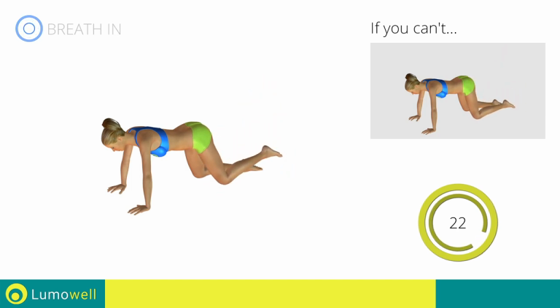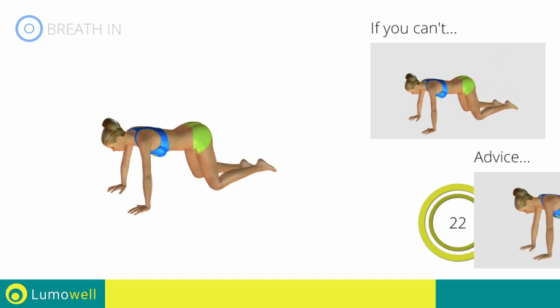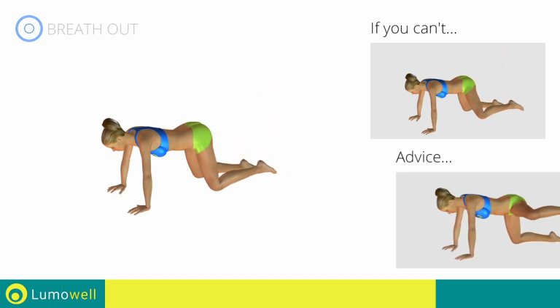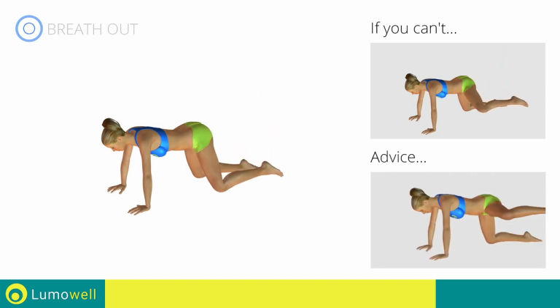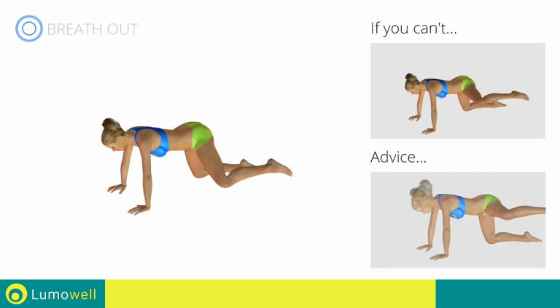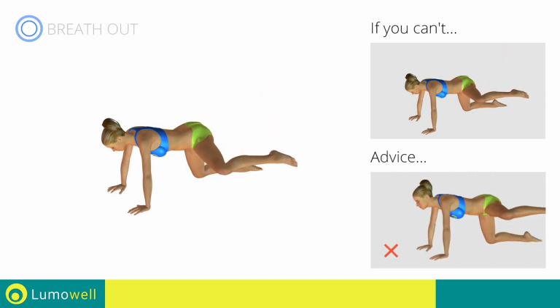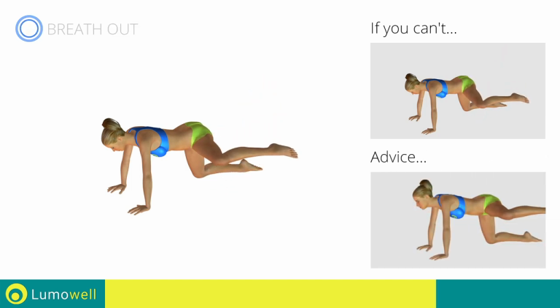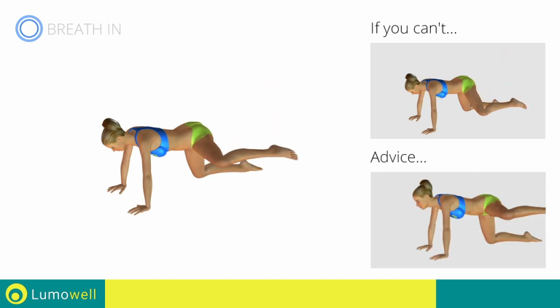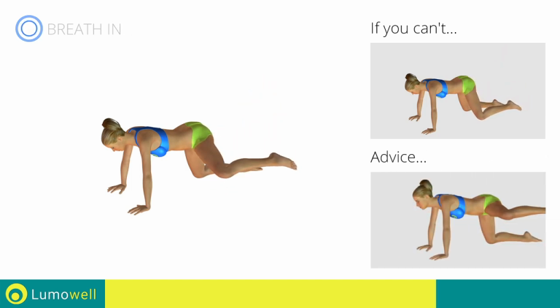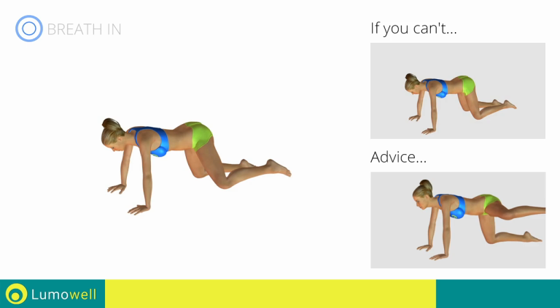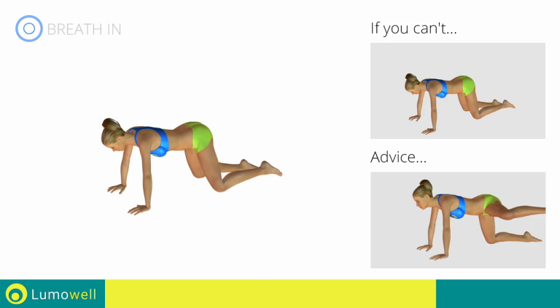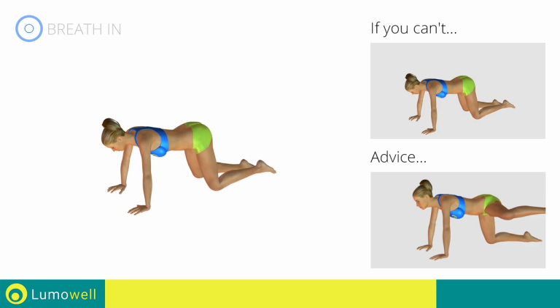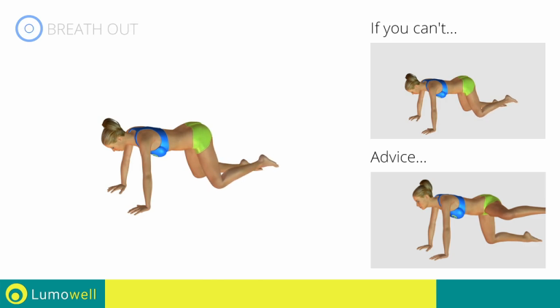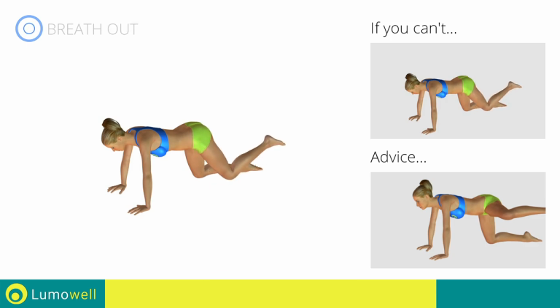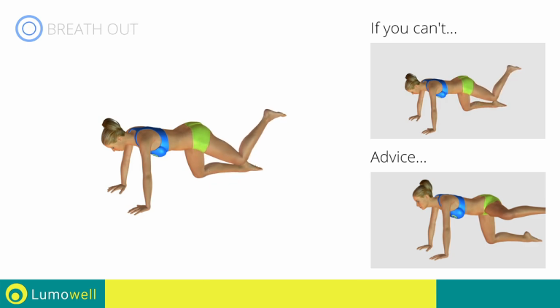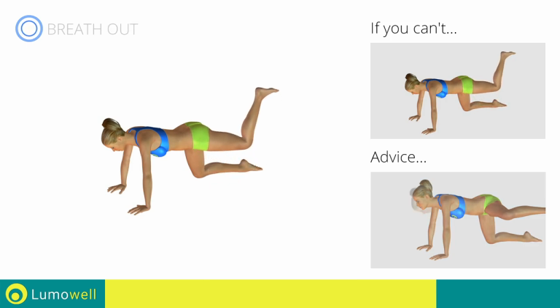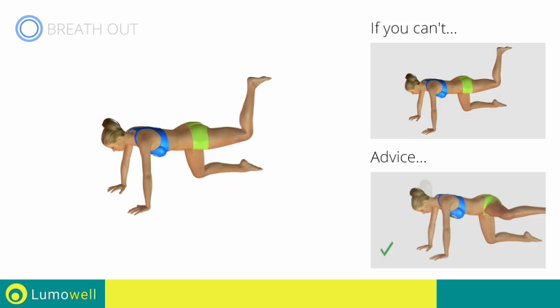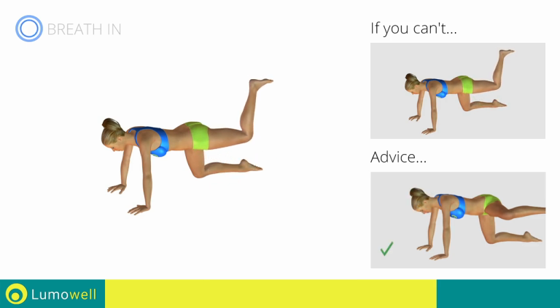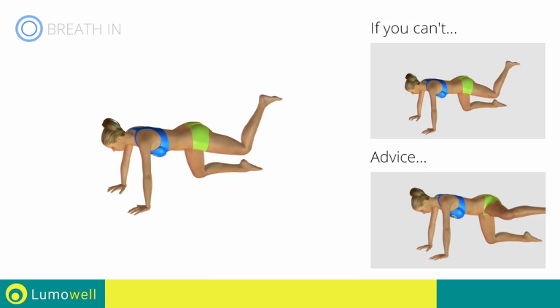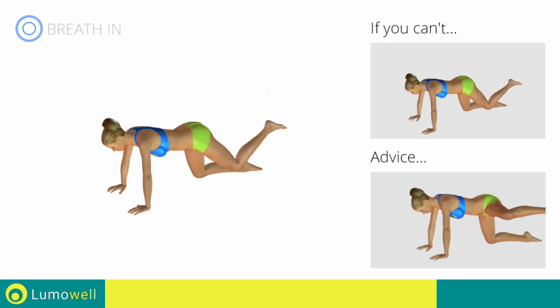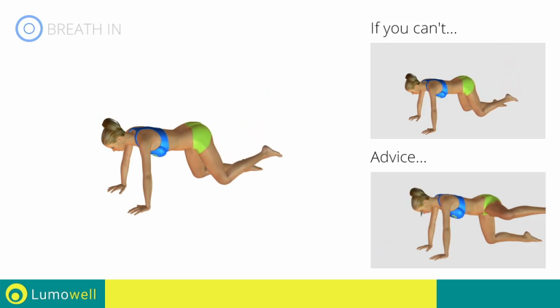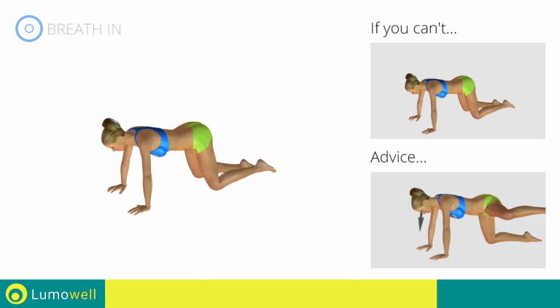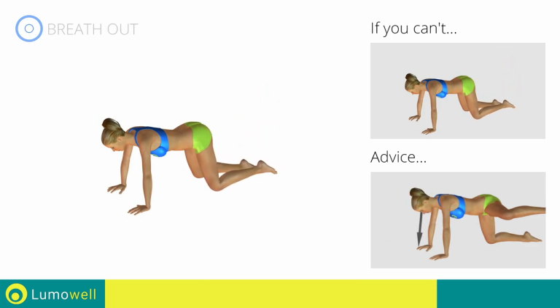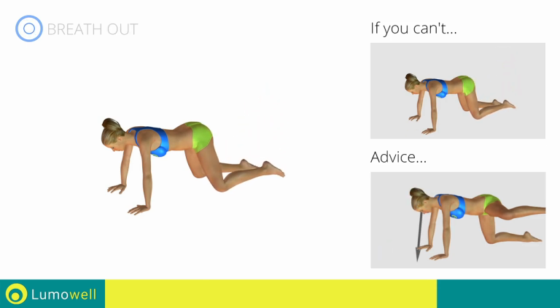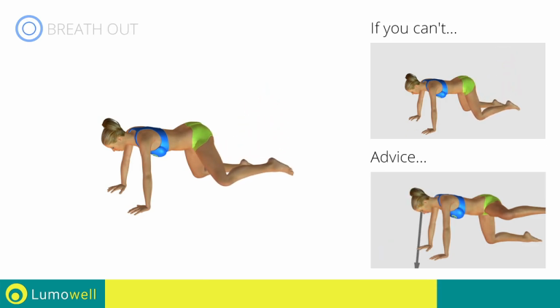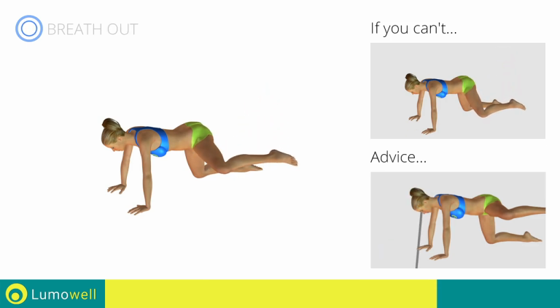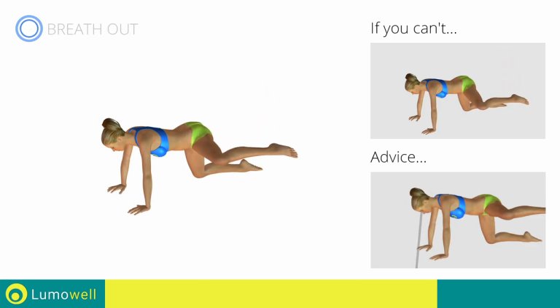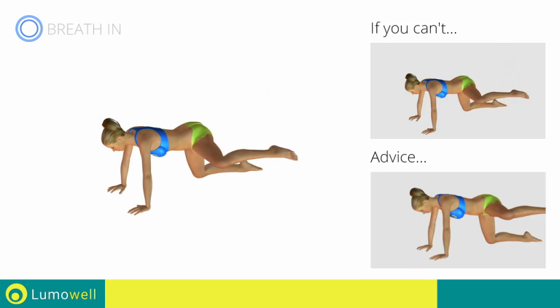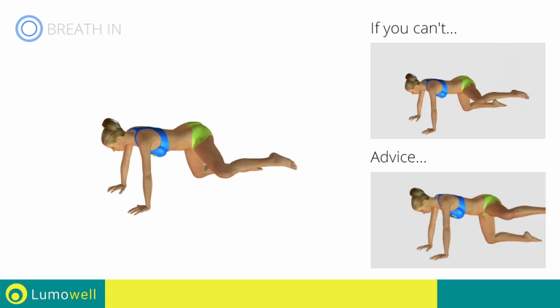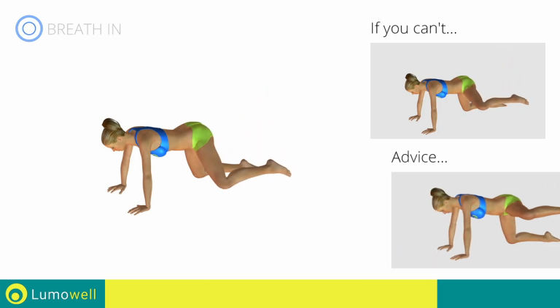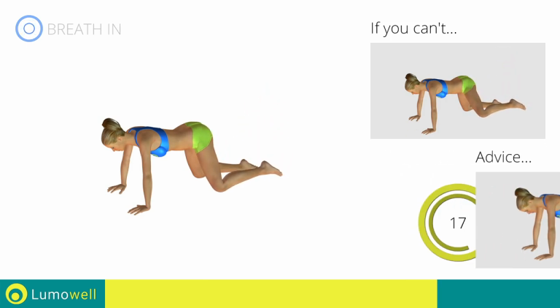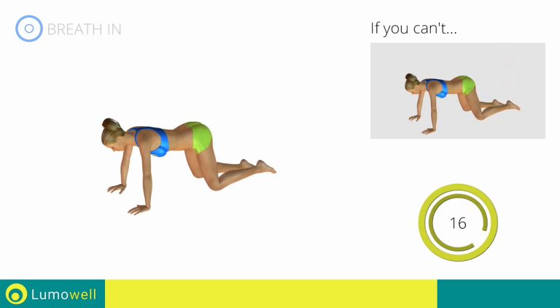Don't lift your head. Your neck should remain in line with your back. Try staring at a fixed point on the floor.